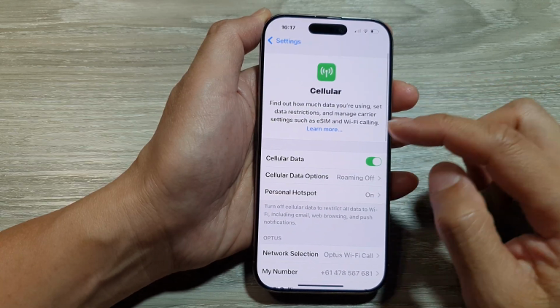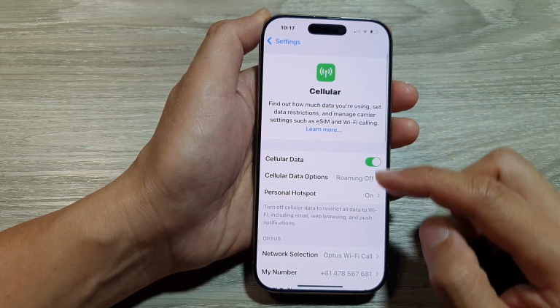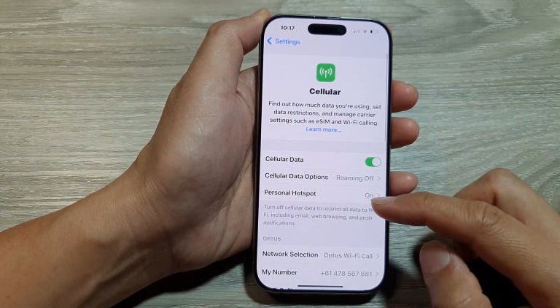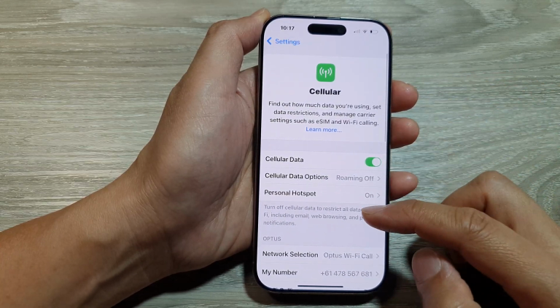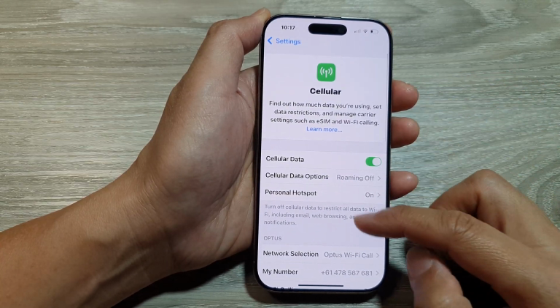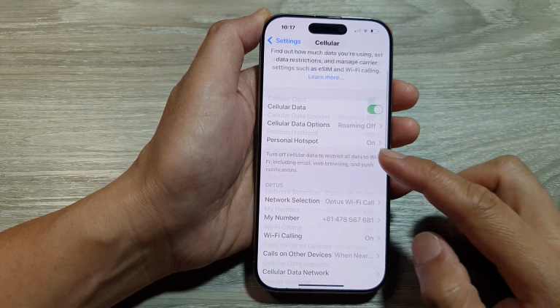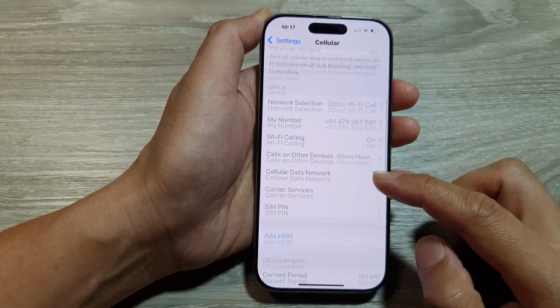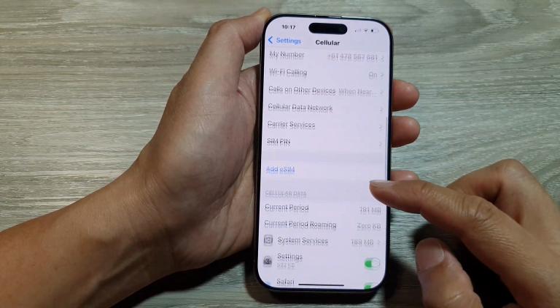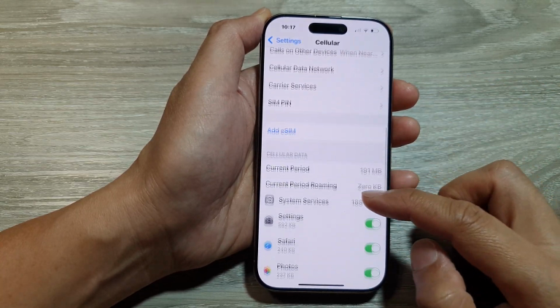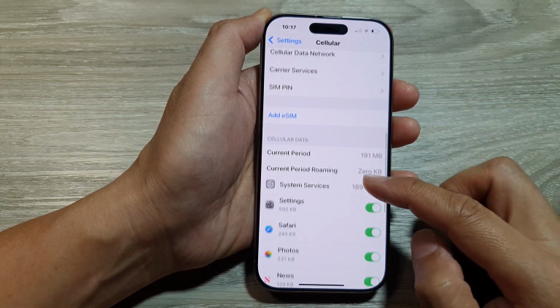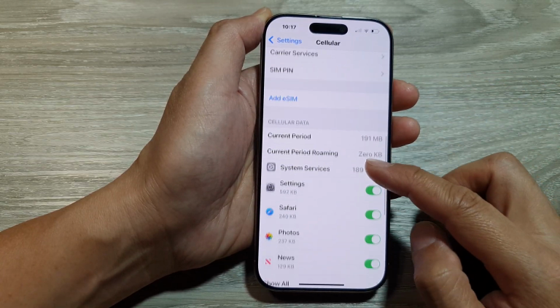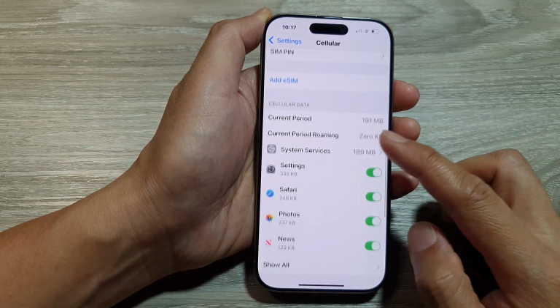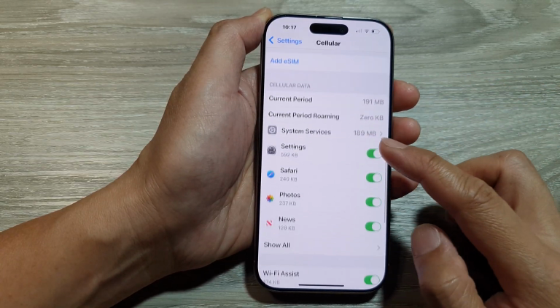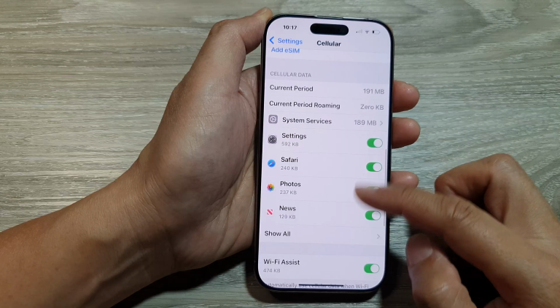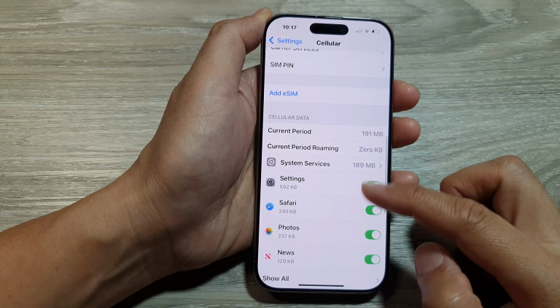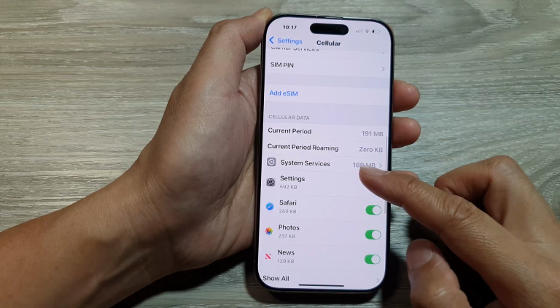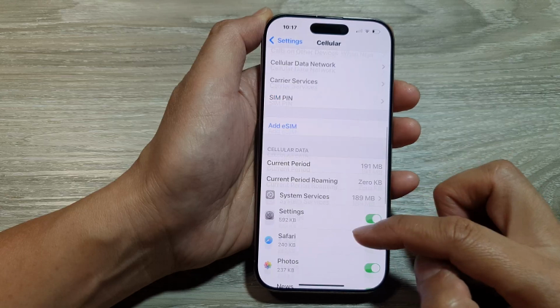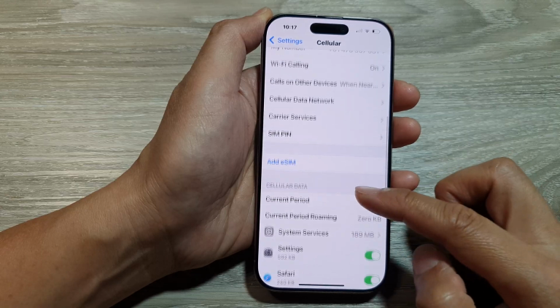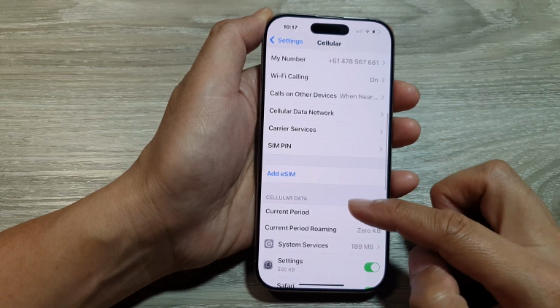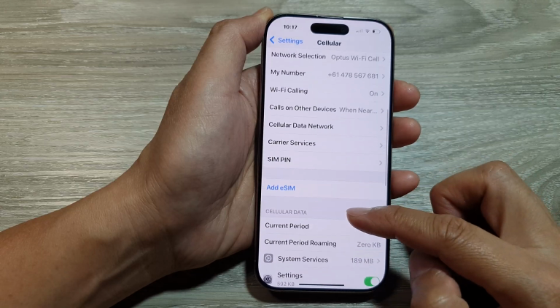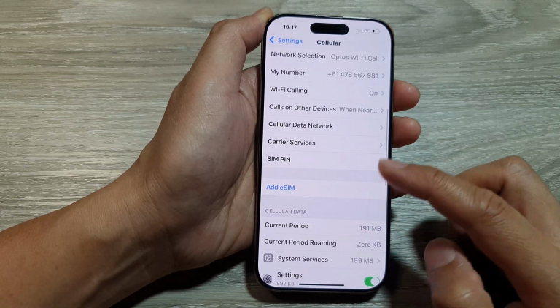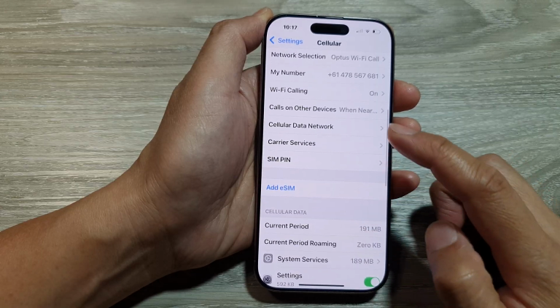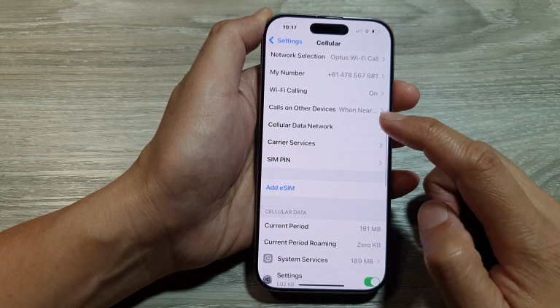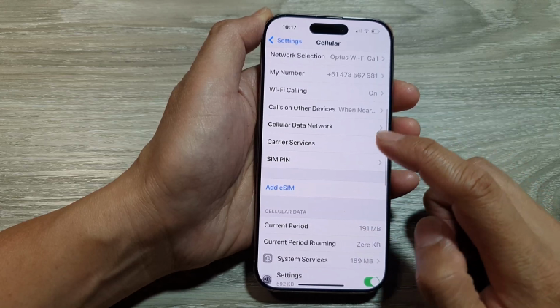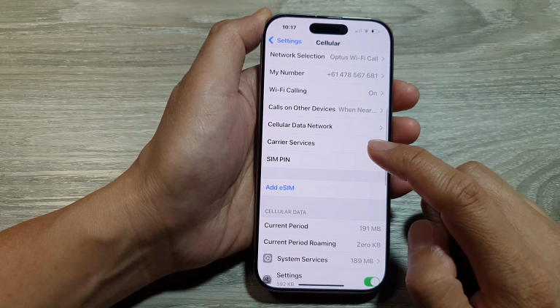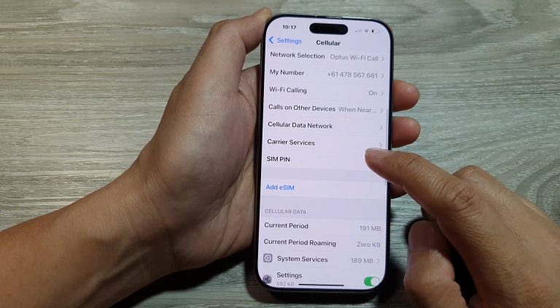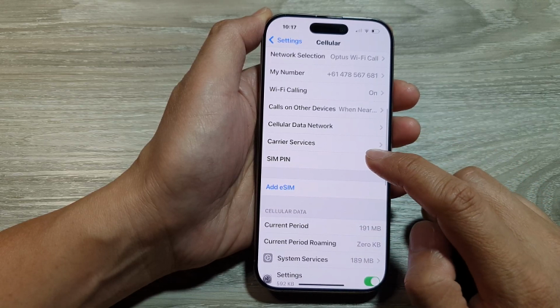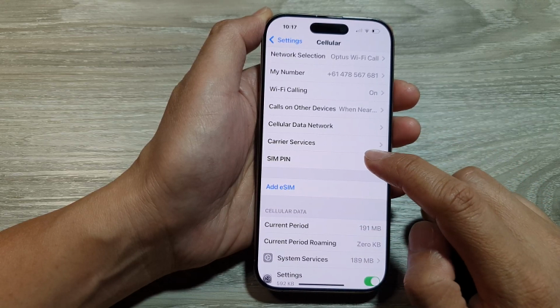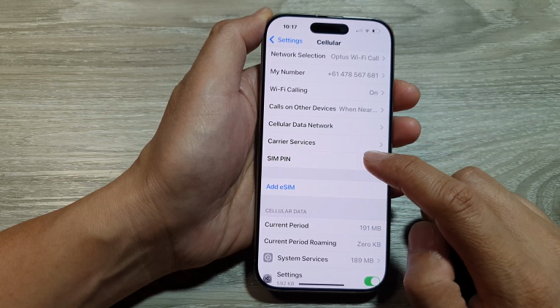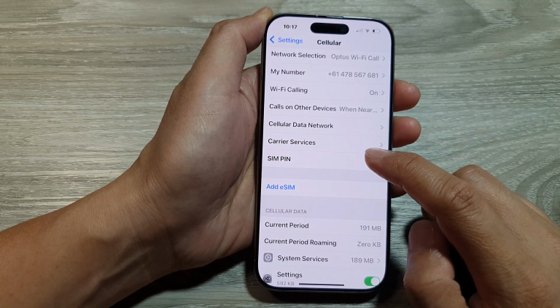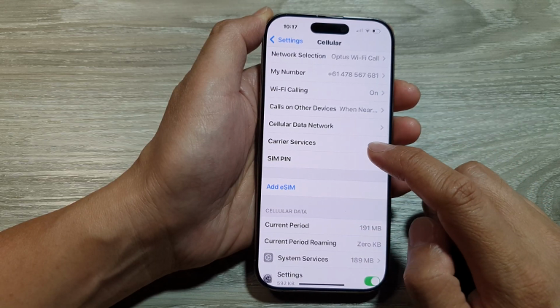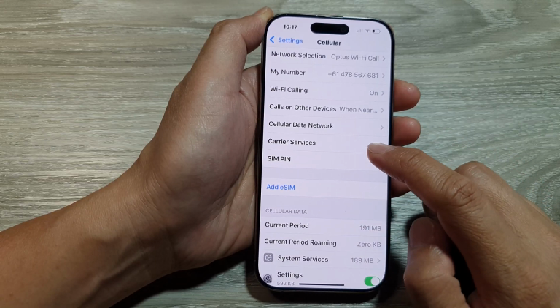Next, scroll down. And in here, tap on SIM PIN.